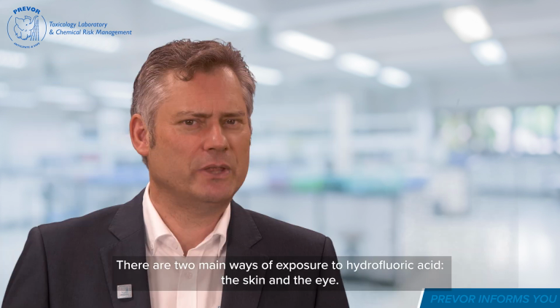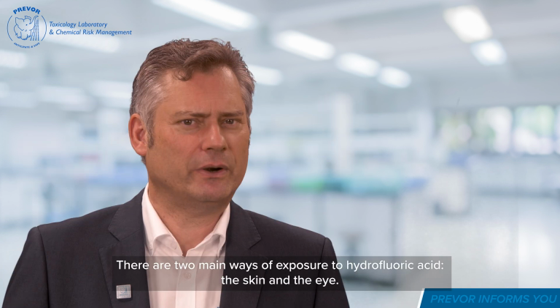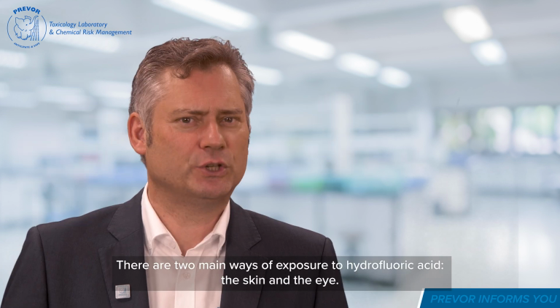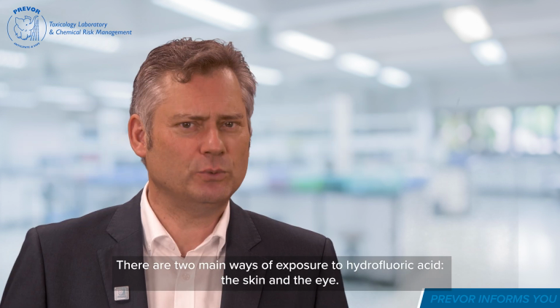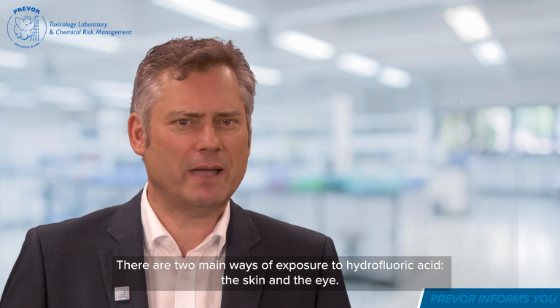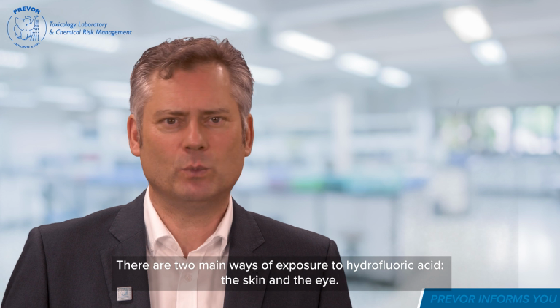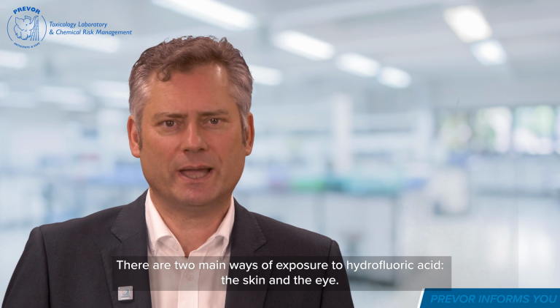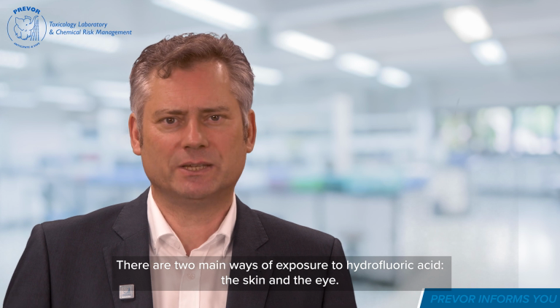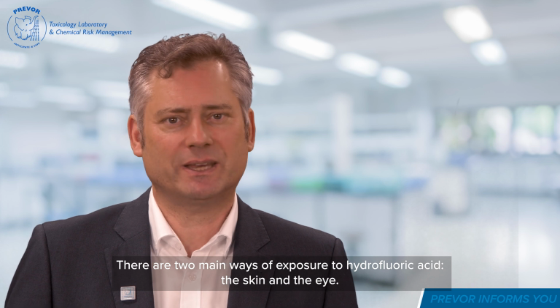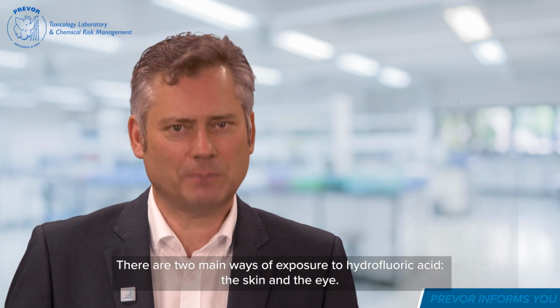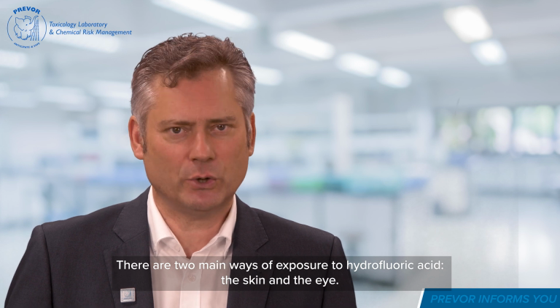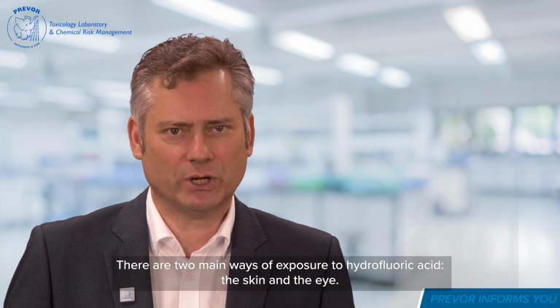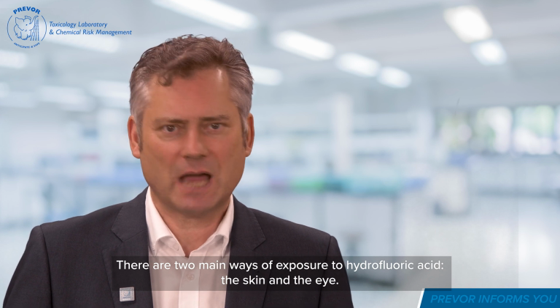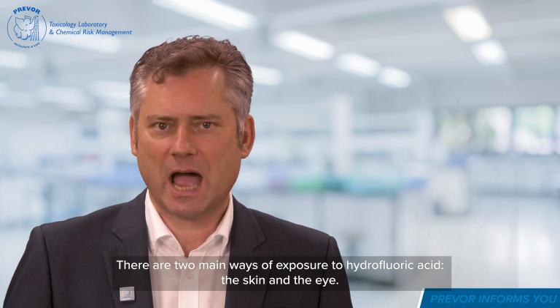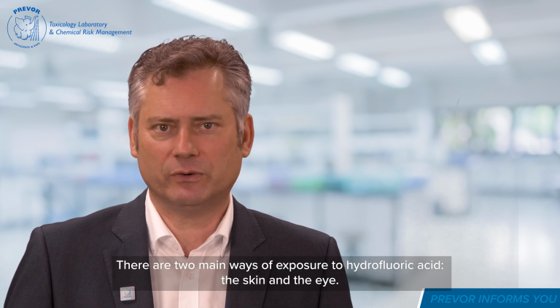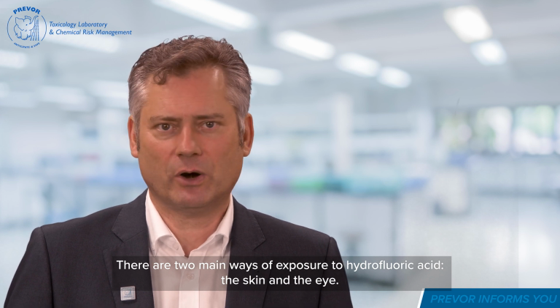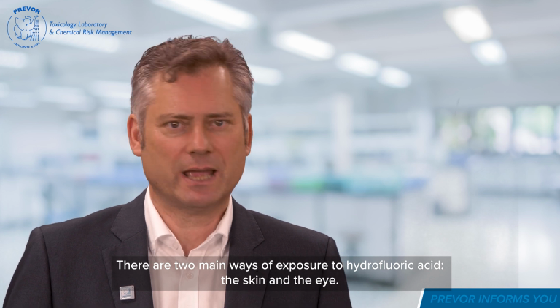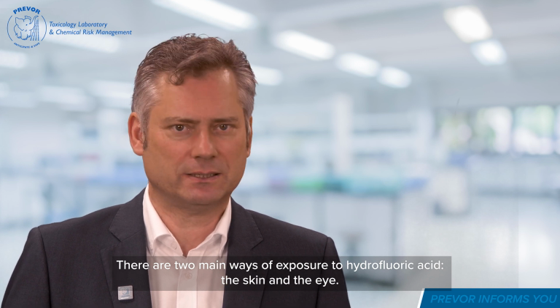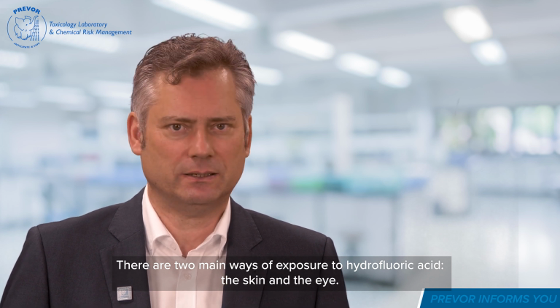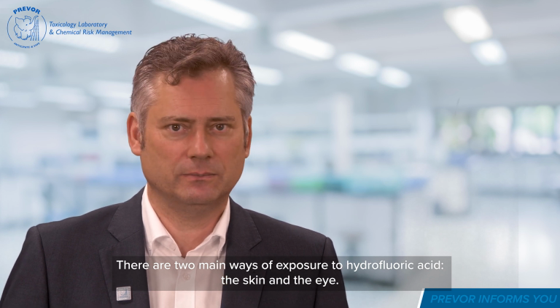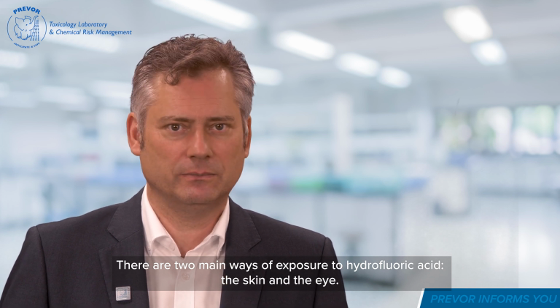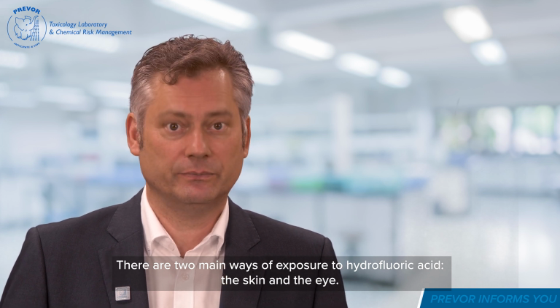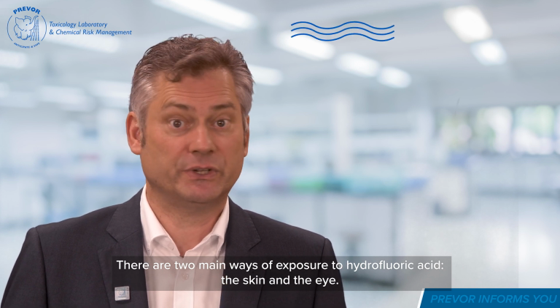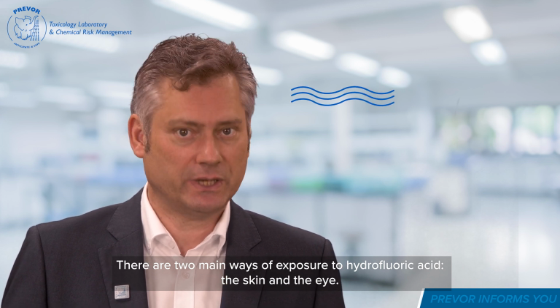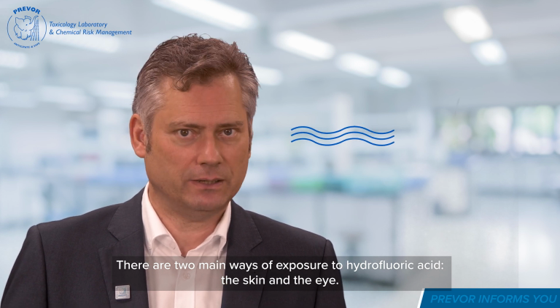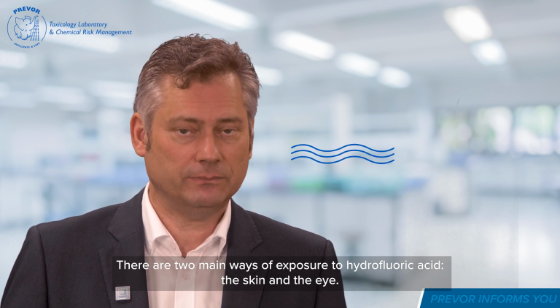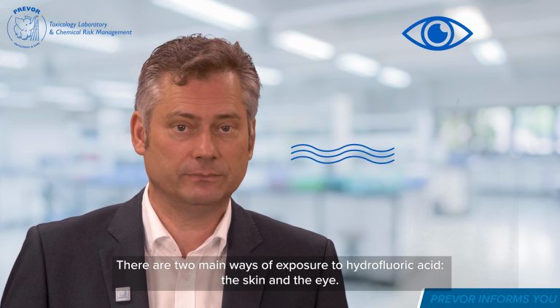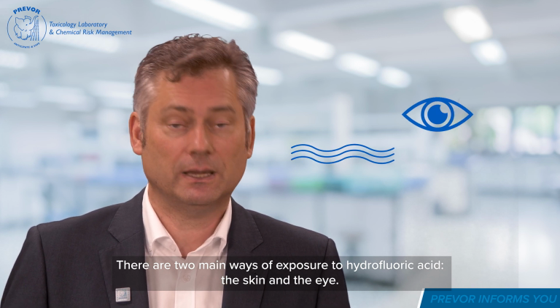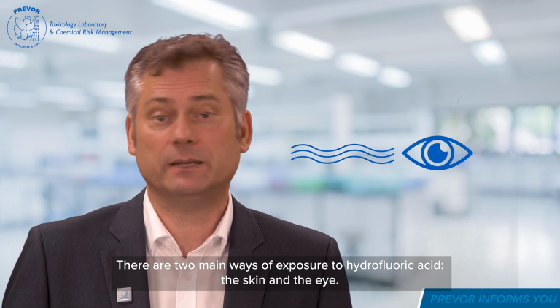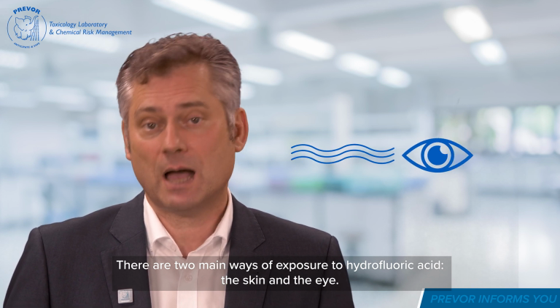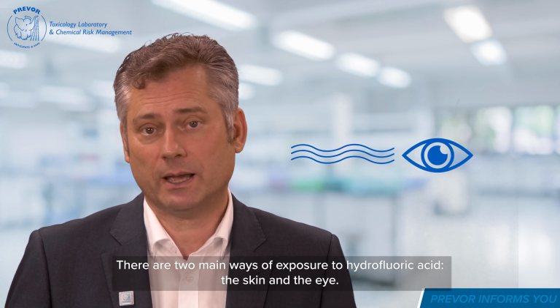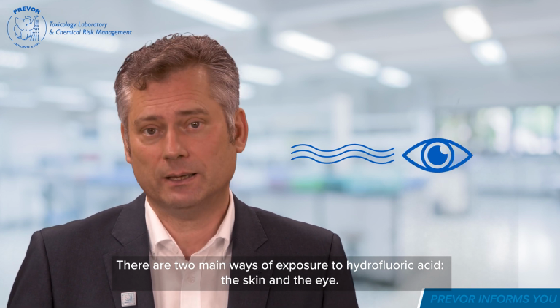There are two main ways of exposure to hydrofluoric acid — the skin and the eye.